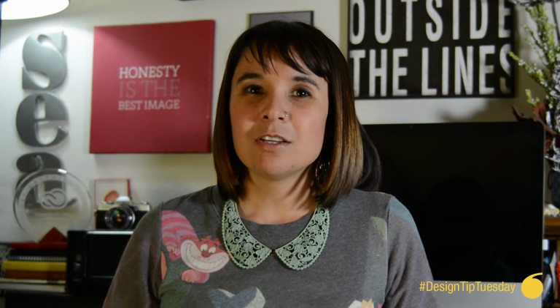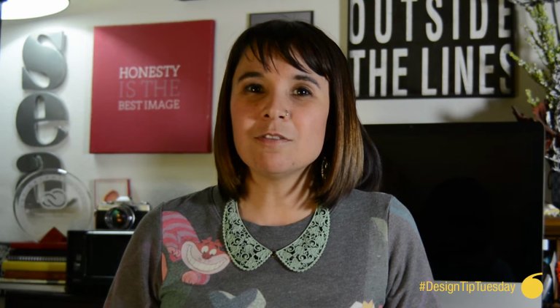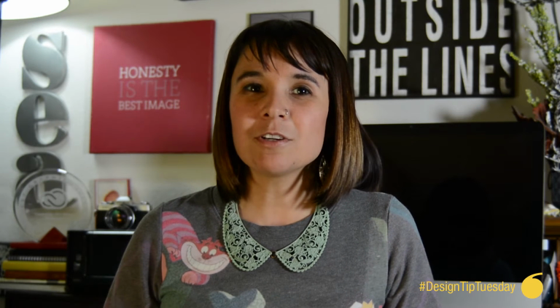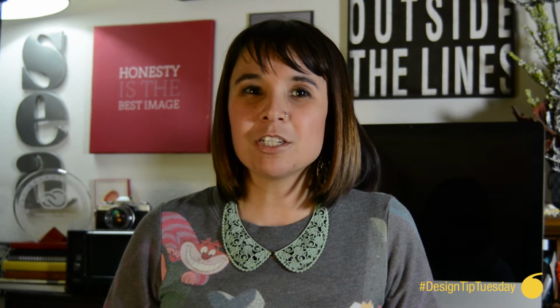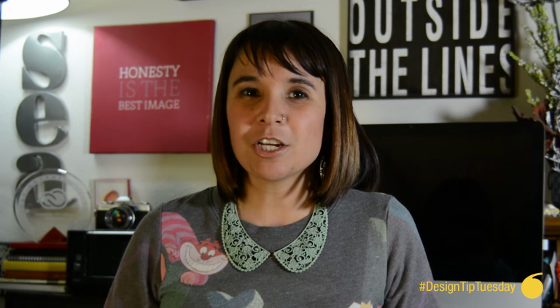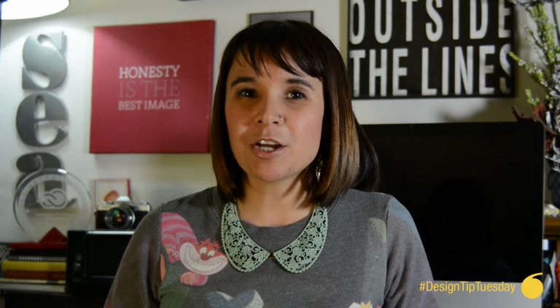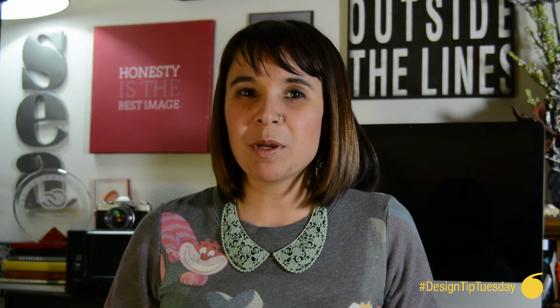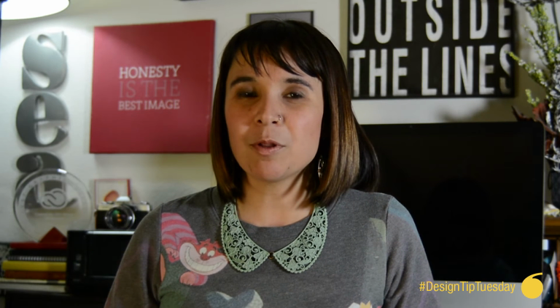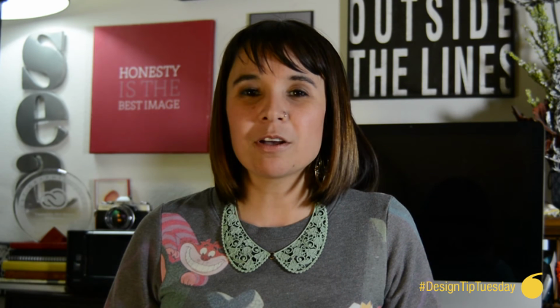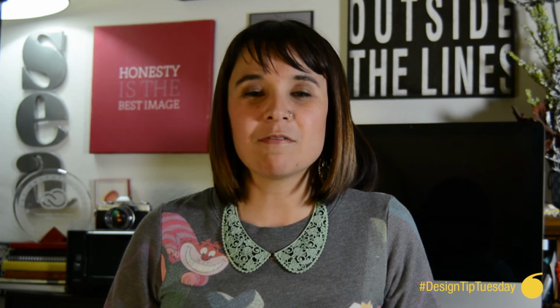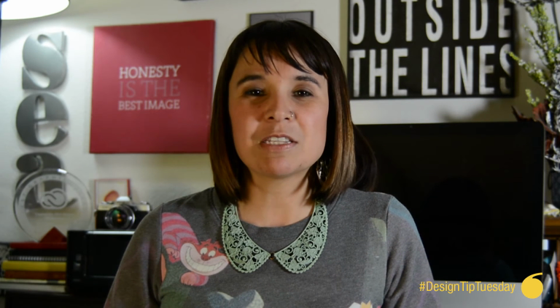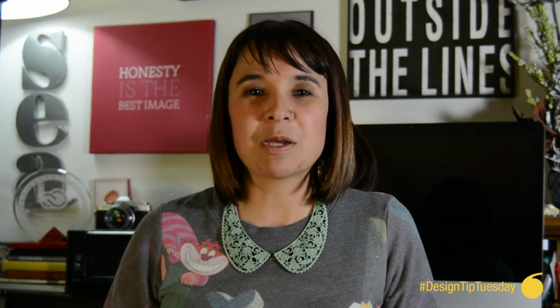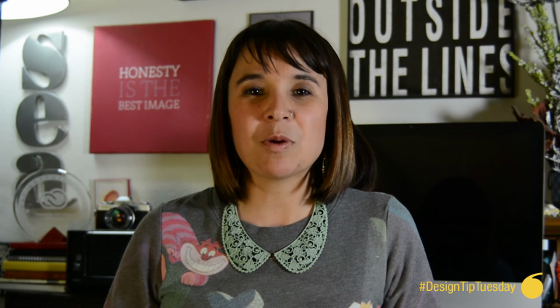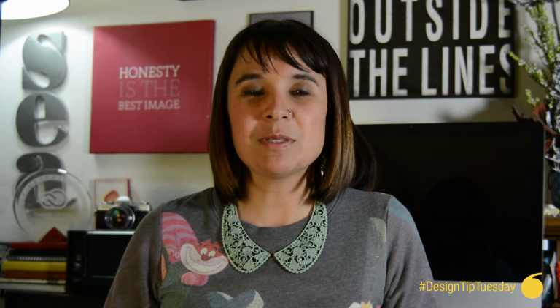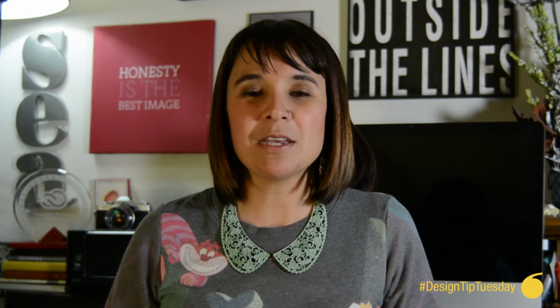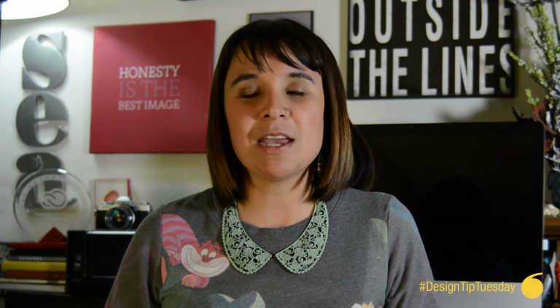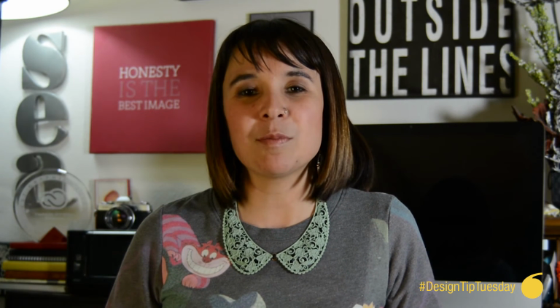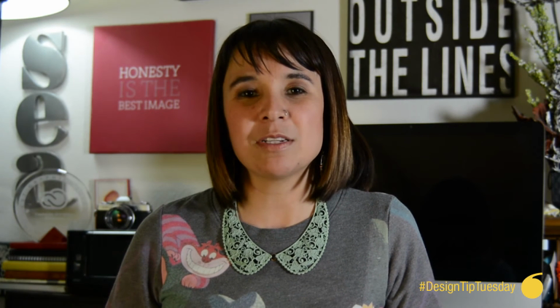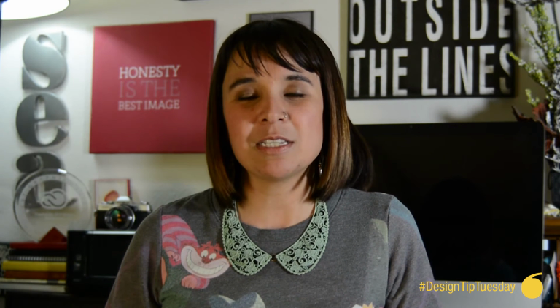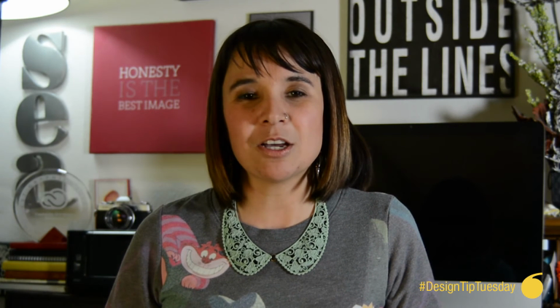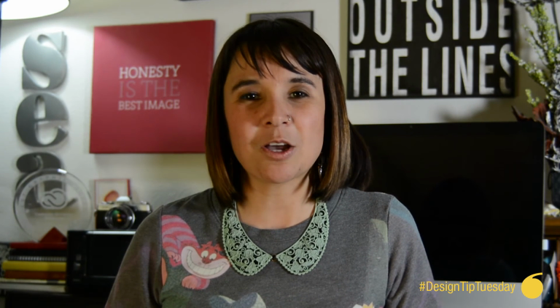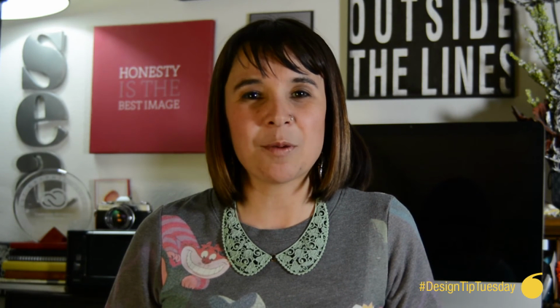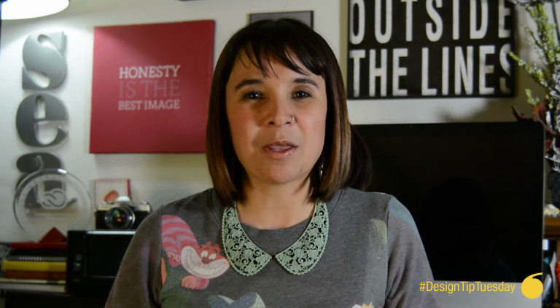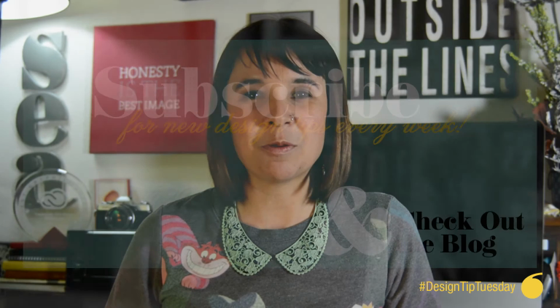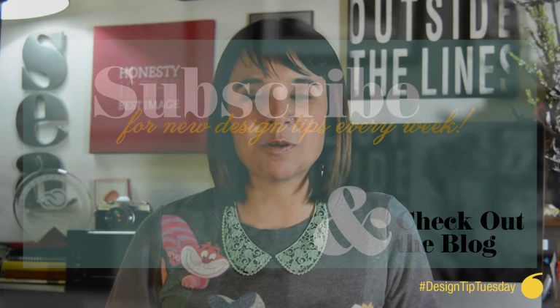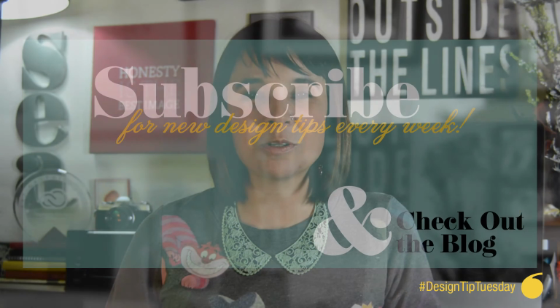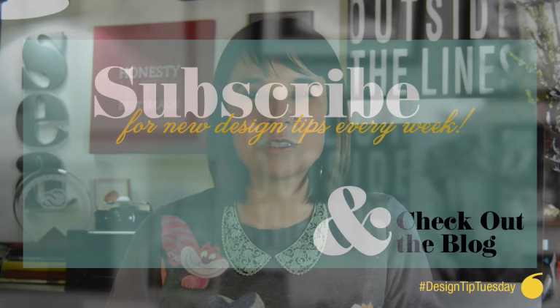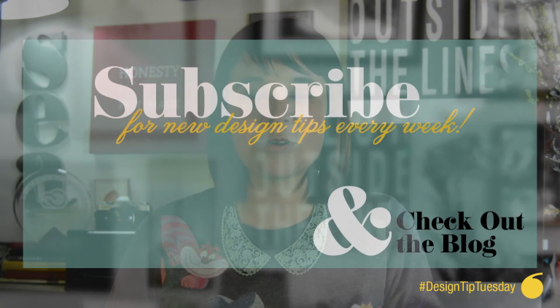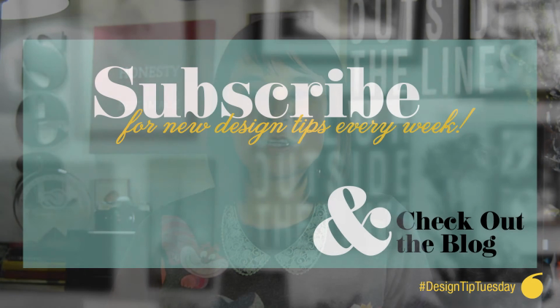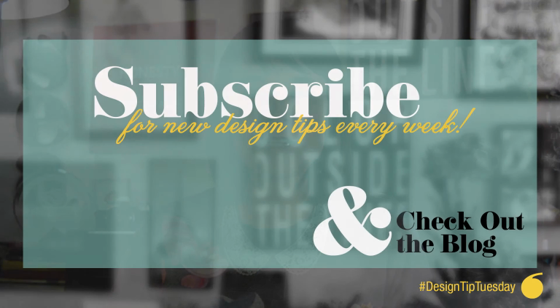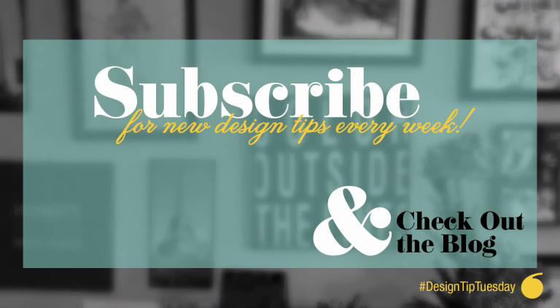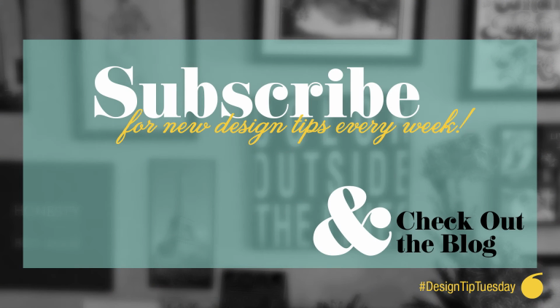Don't forget to check out my blog and visit my website at BrownDC.com, and we will see you guys next week.